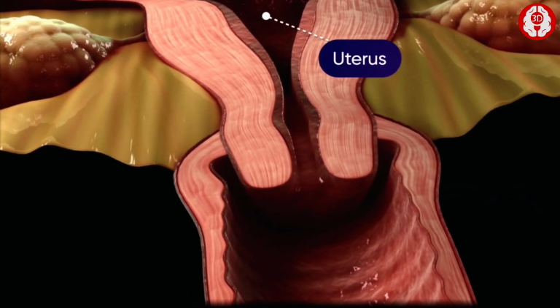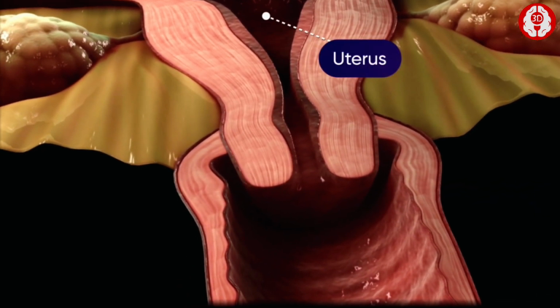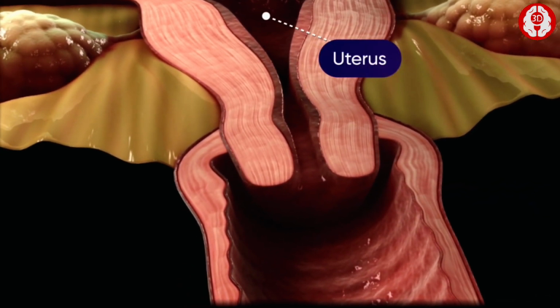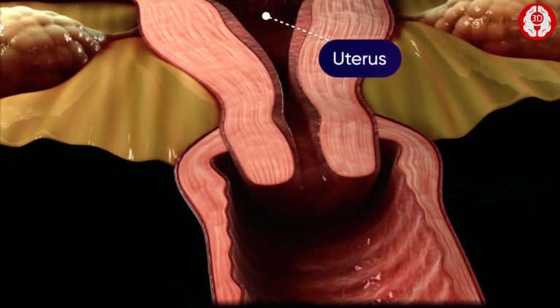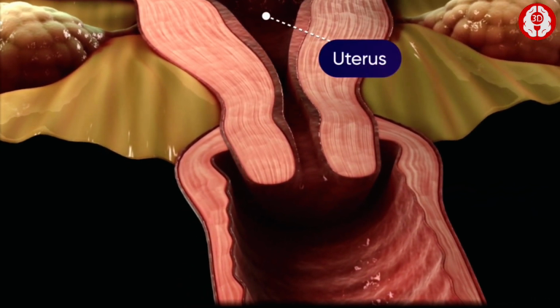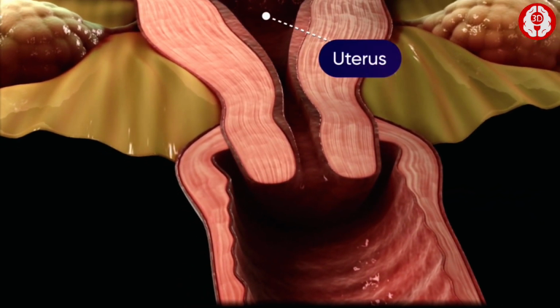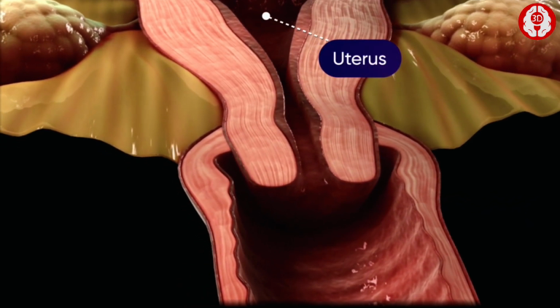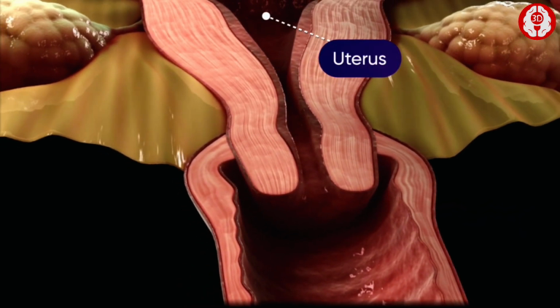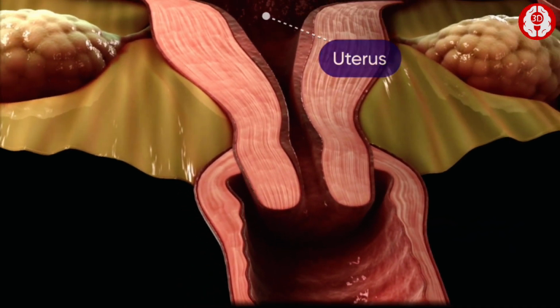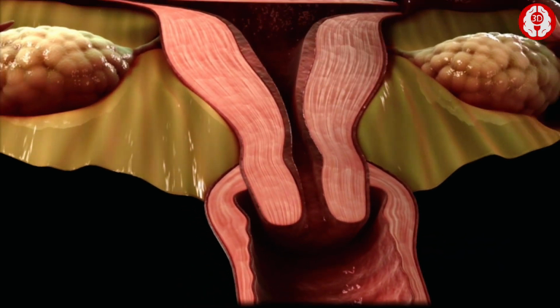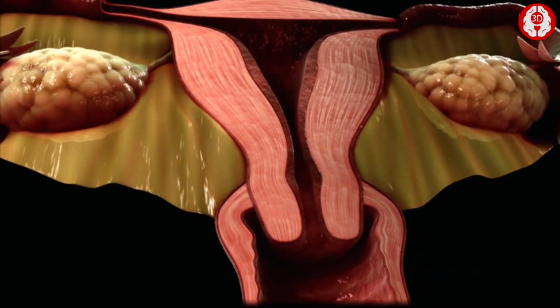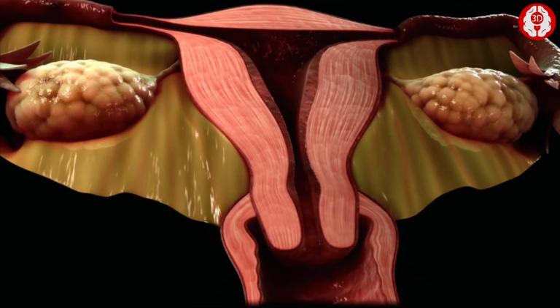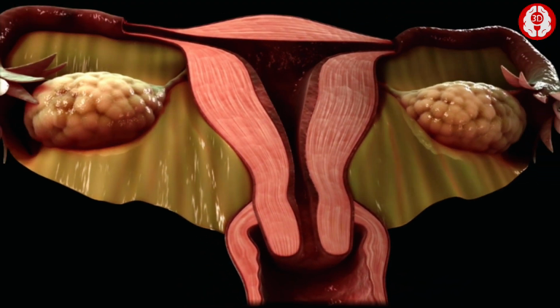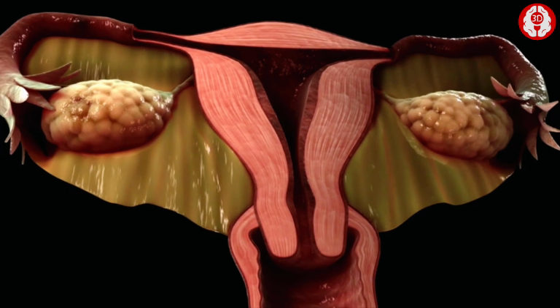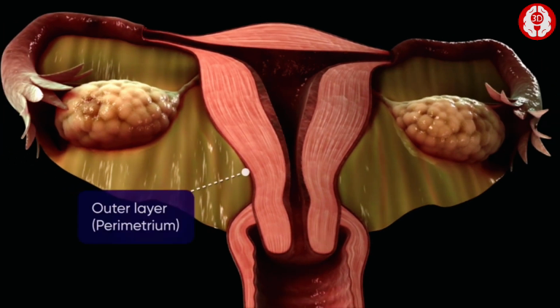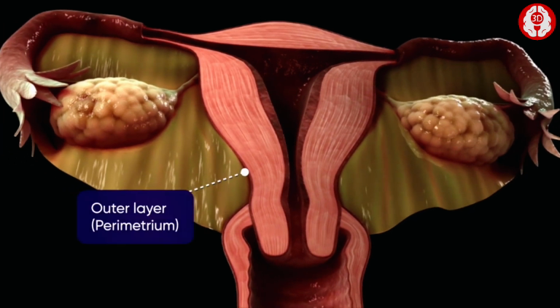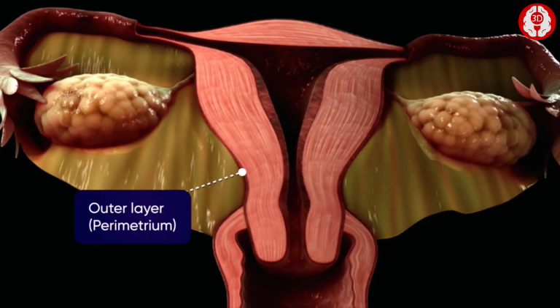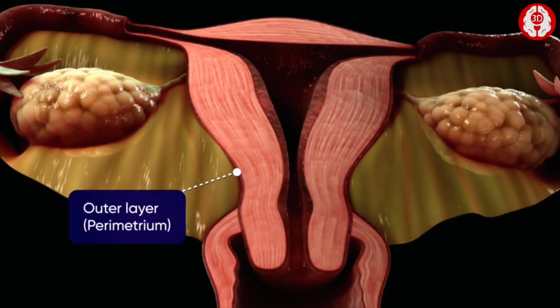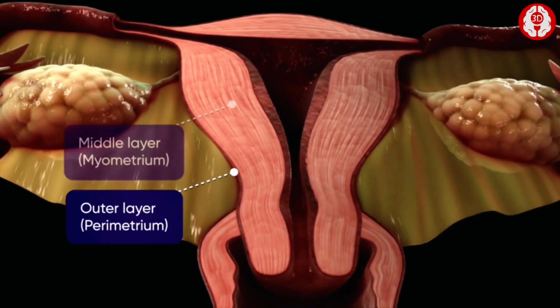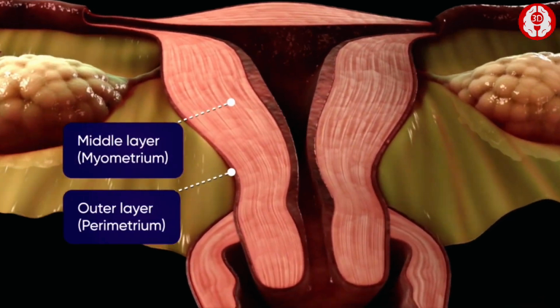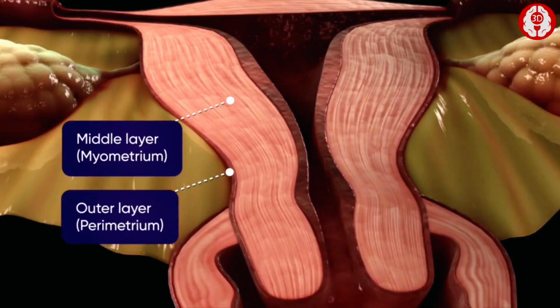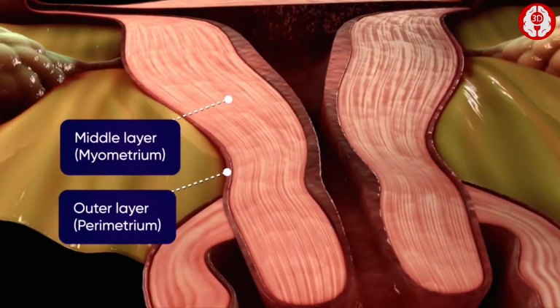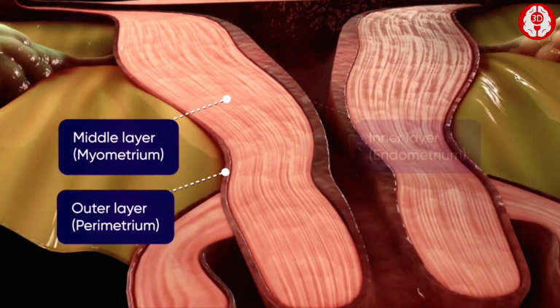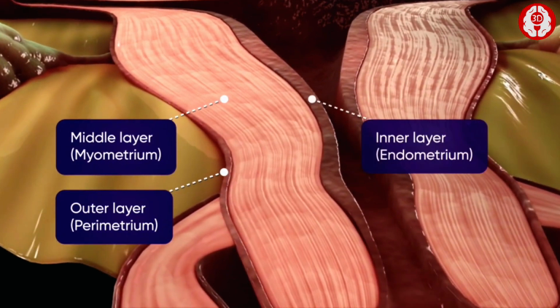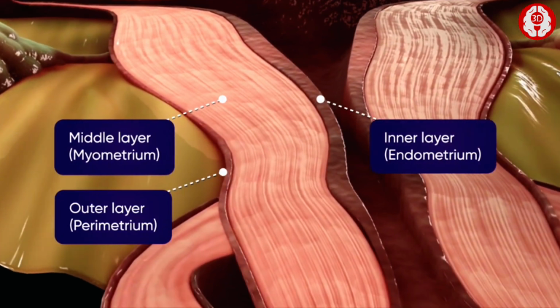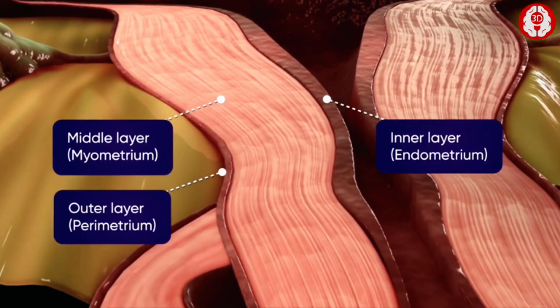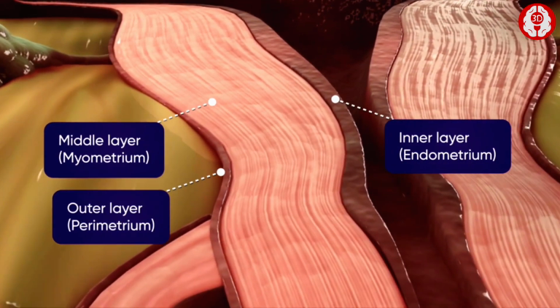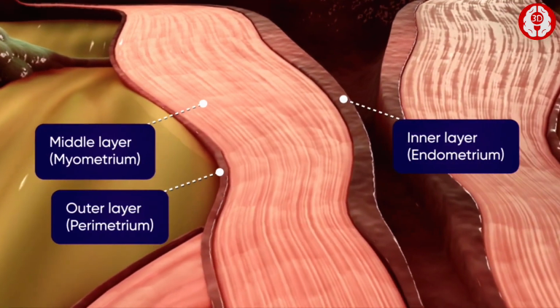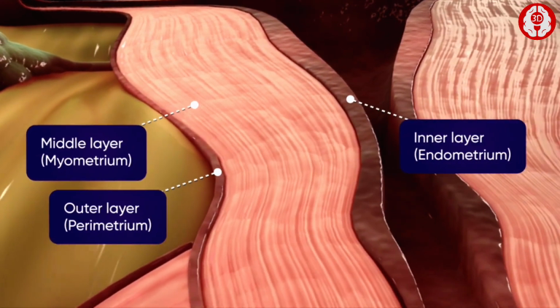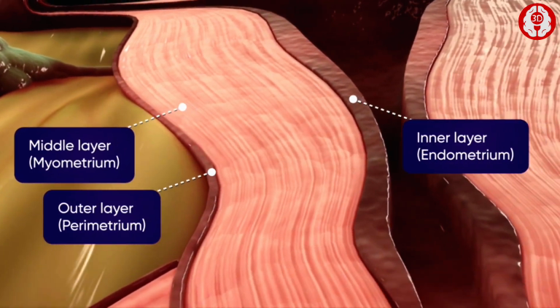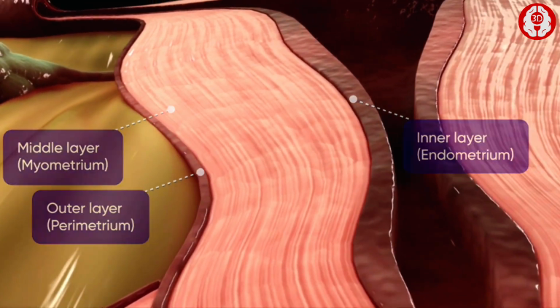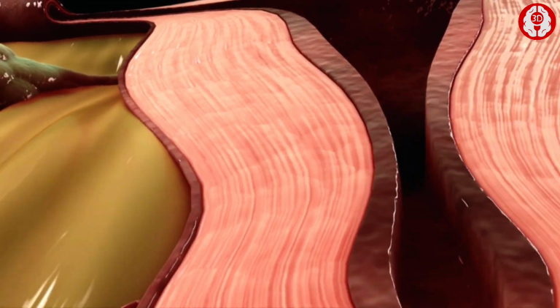The uterus is a muscular organ comprising the outer layer, middle layer, and inner layer.